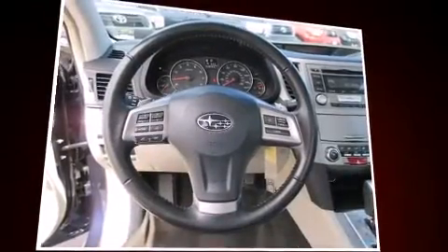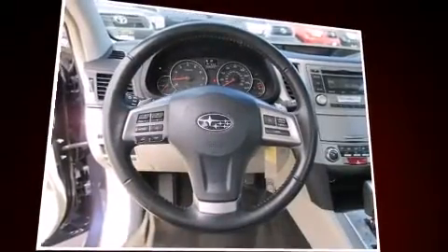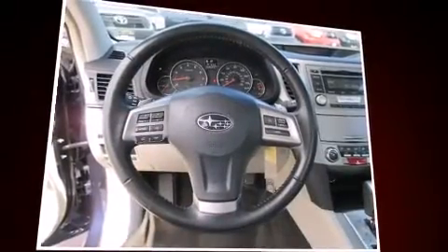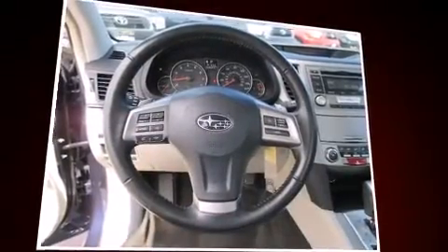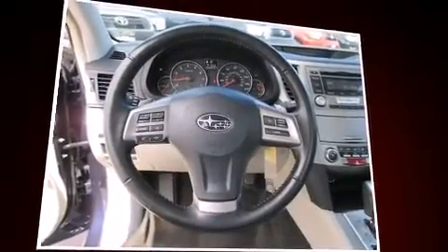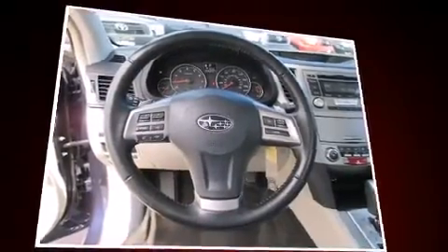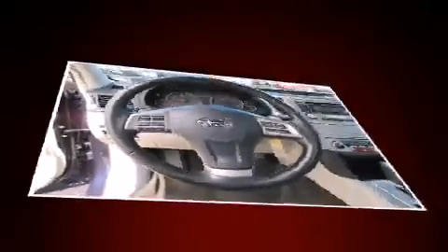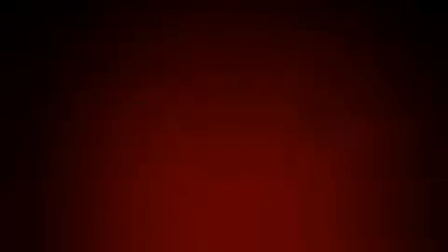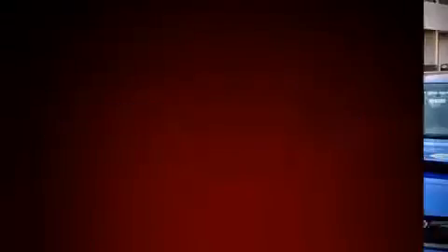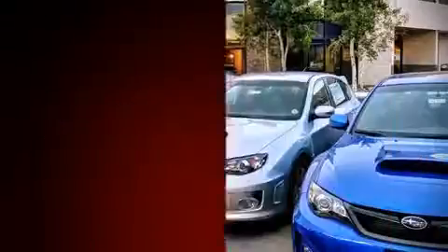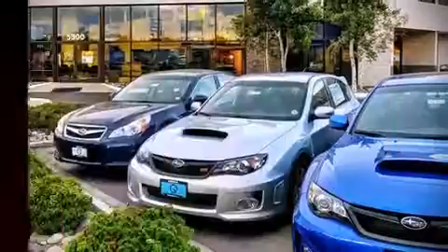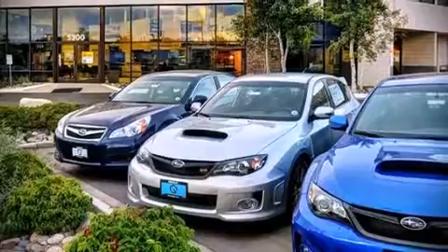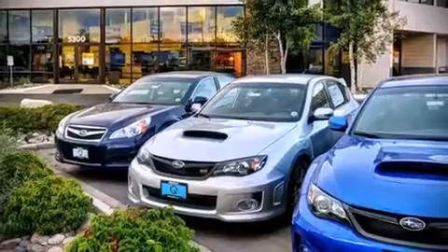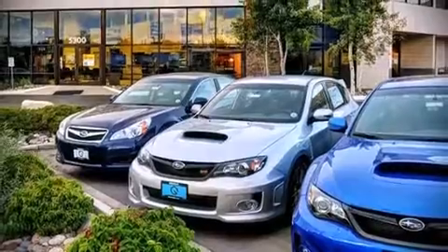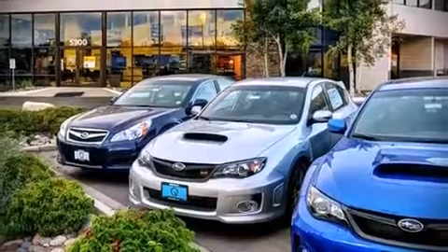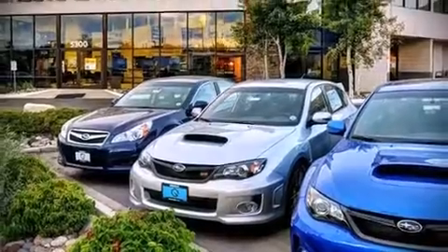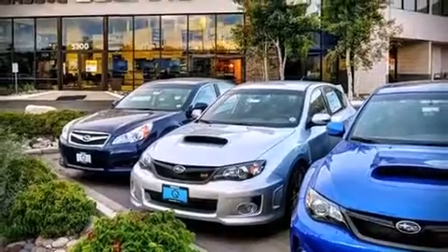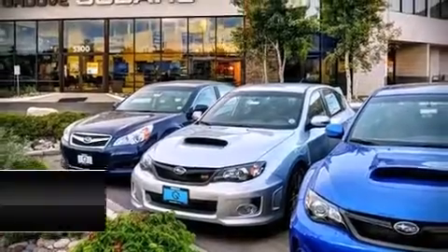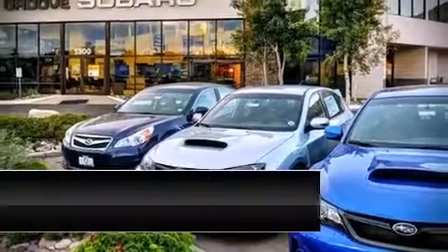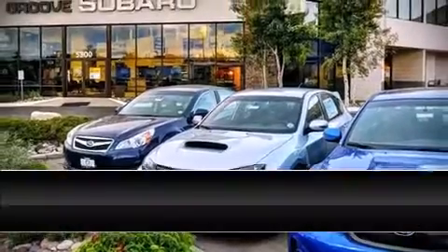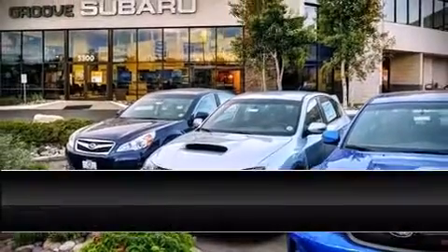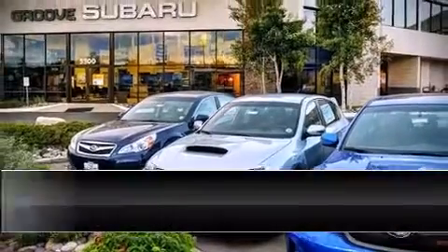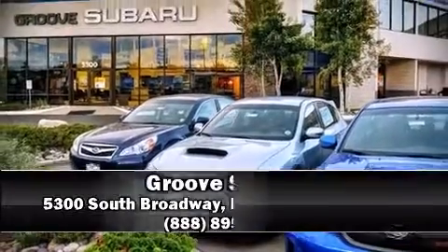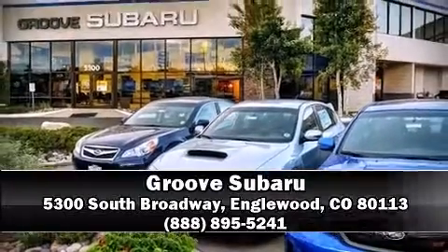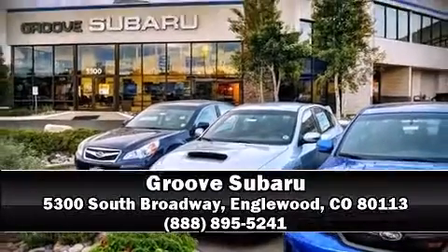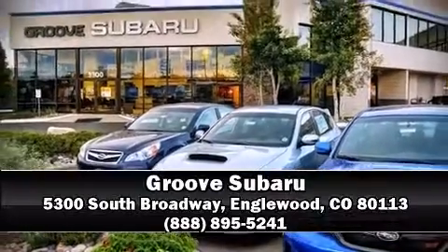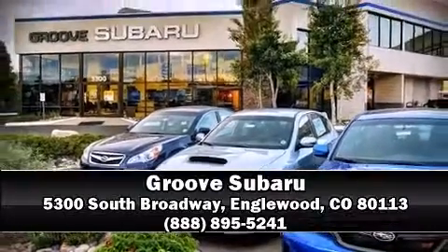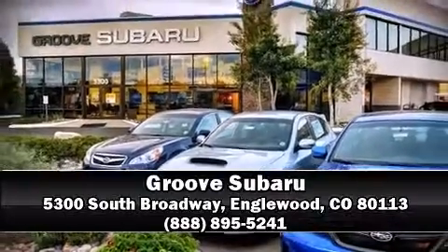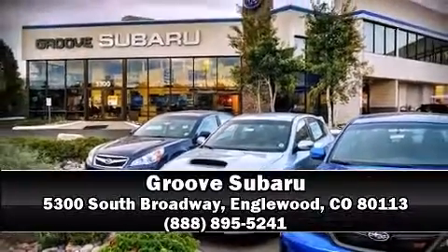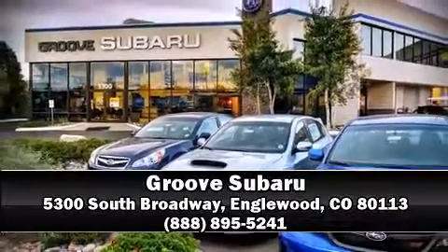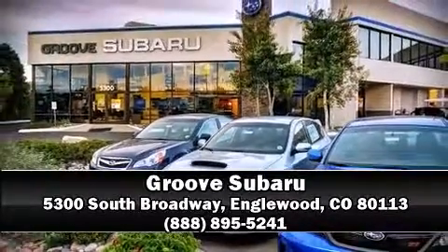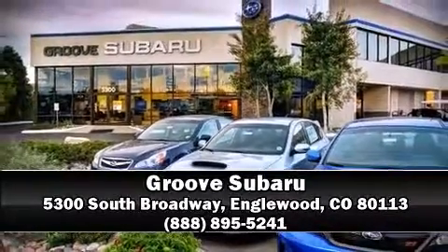Our sales reps are extremely helpful and knowledgeable. Stop in and take a test drive.